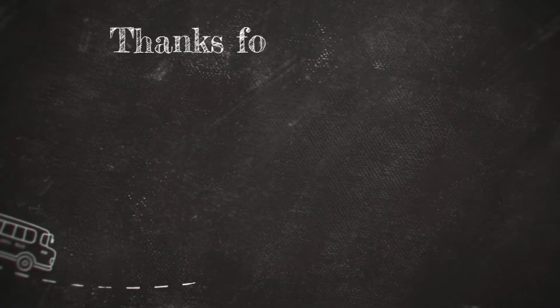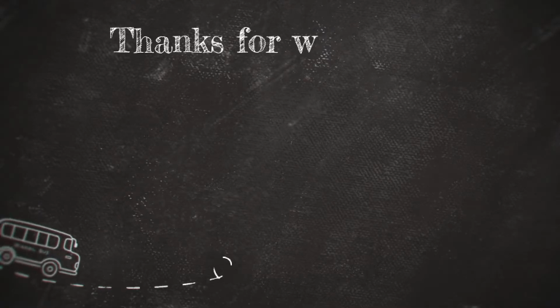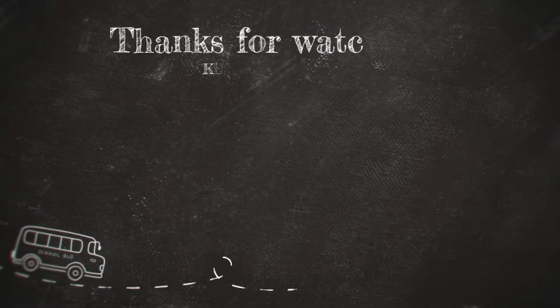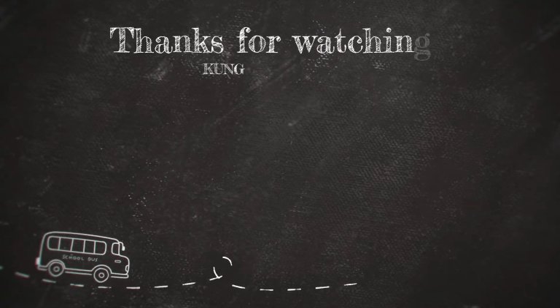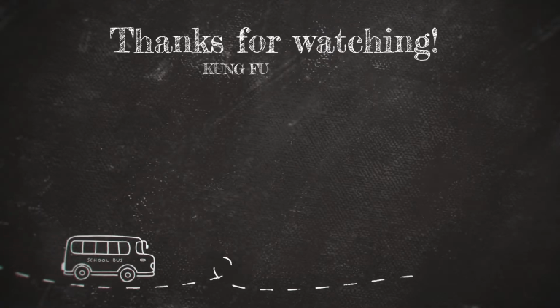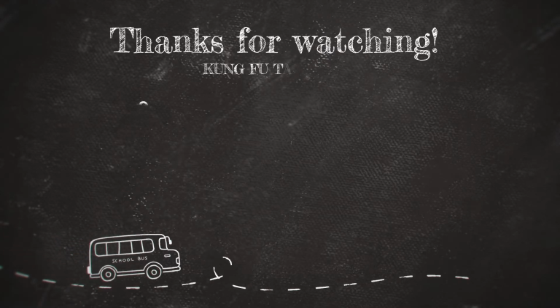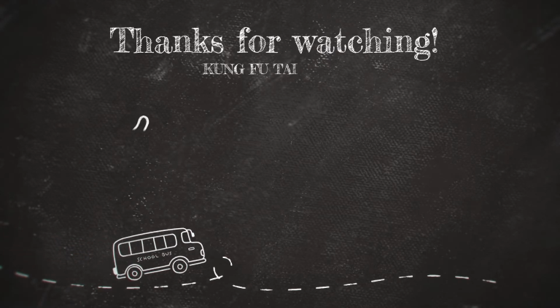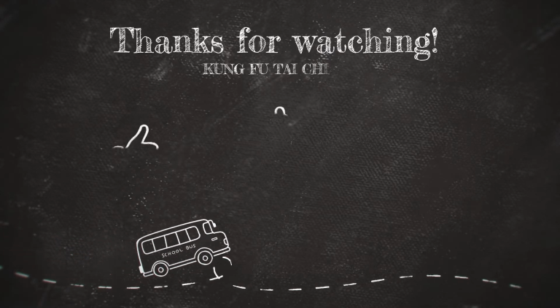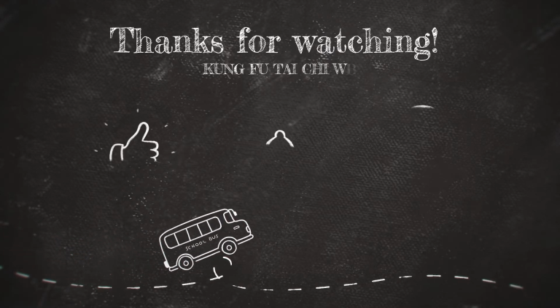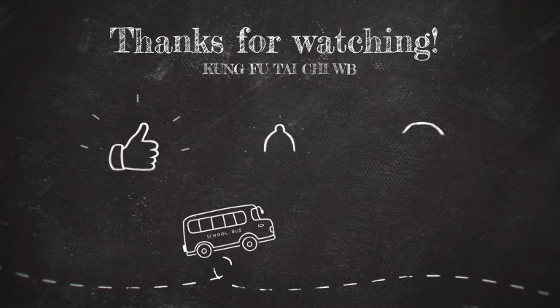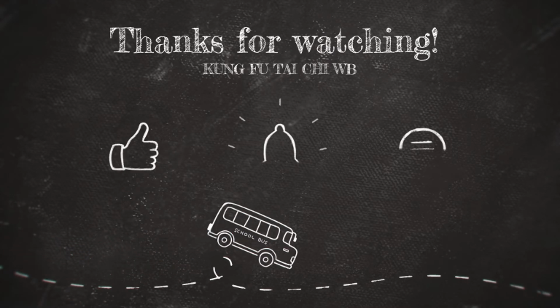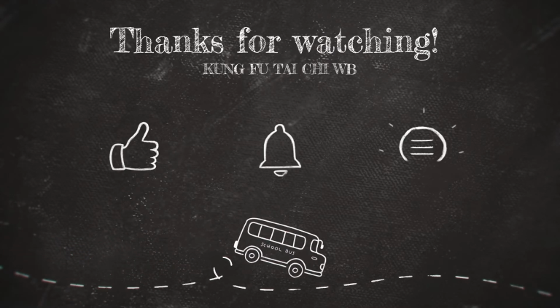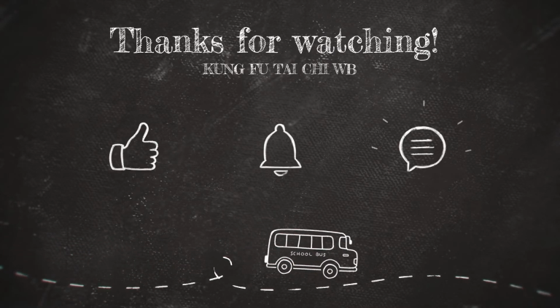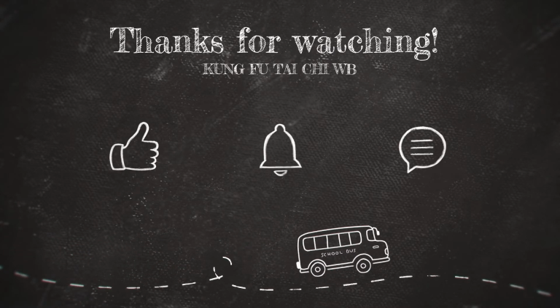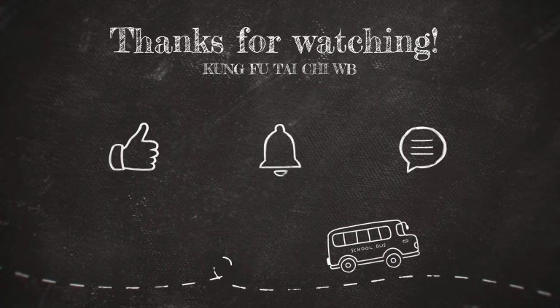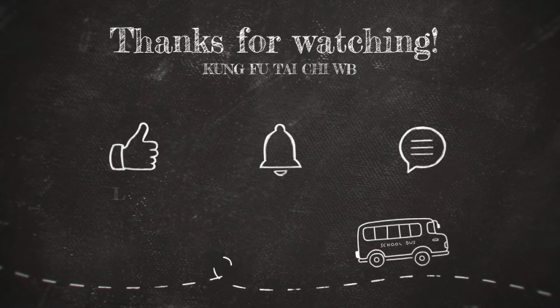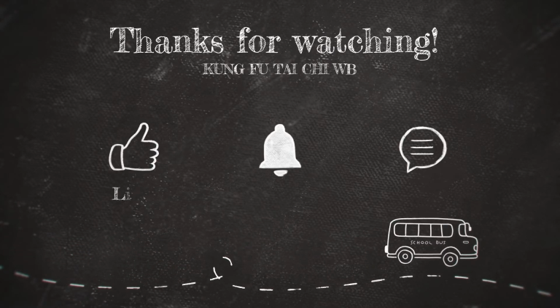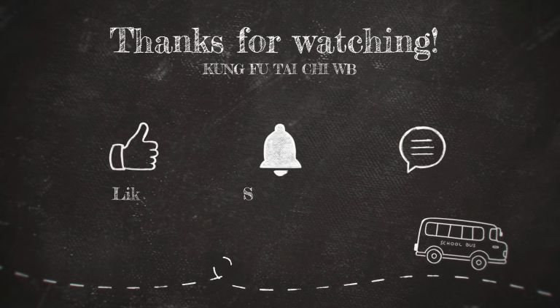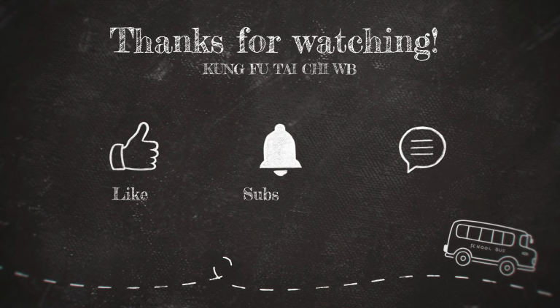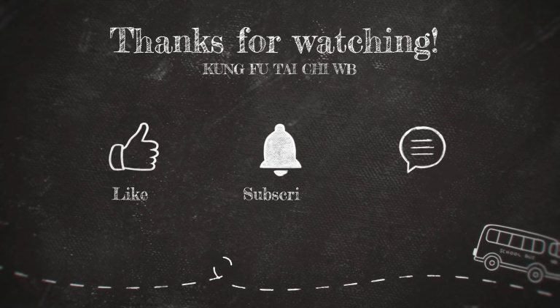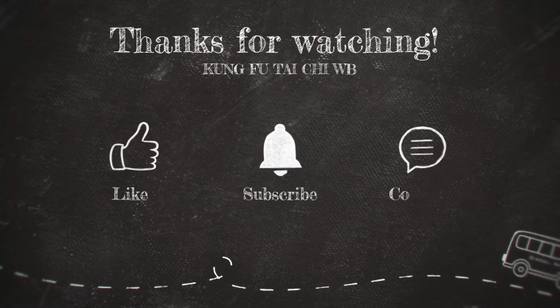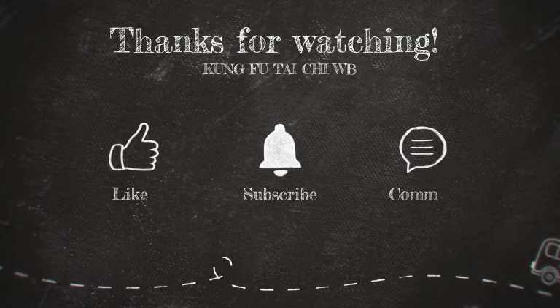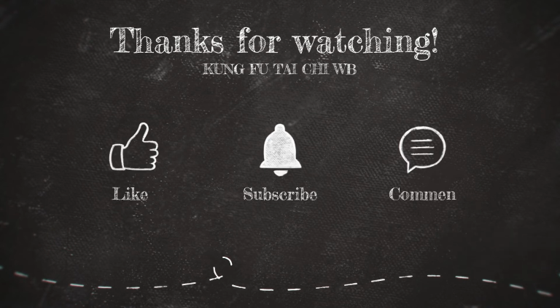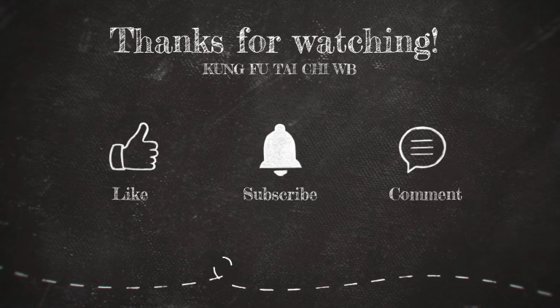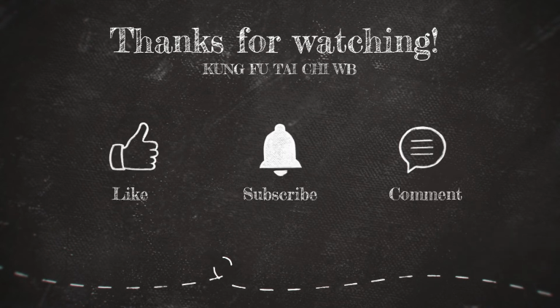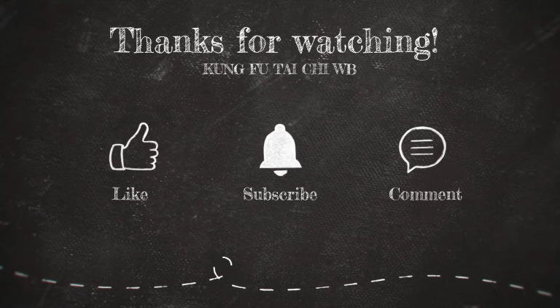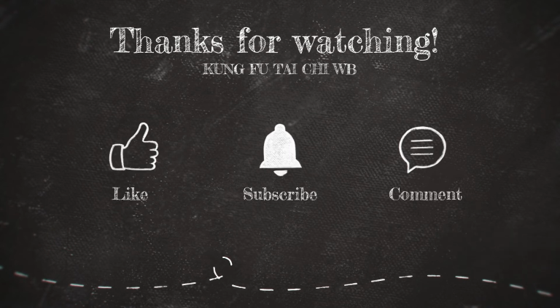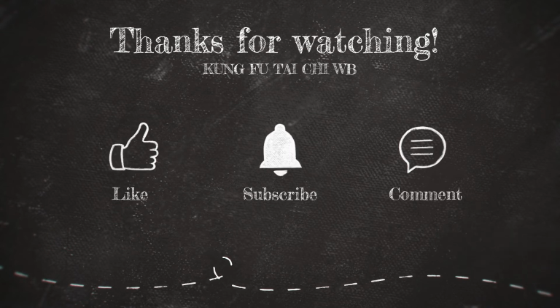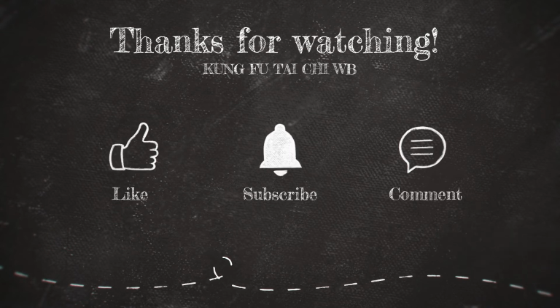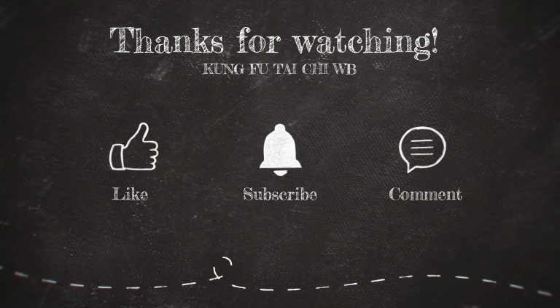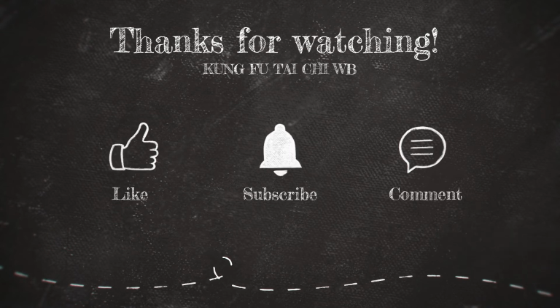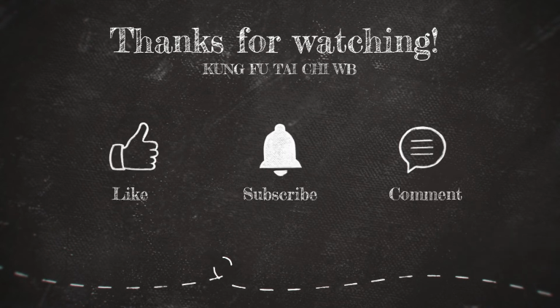I hope this video will save your life in the streets. Thanks for watching.